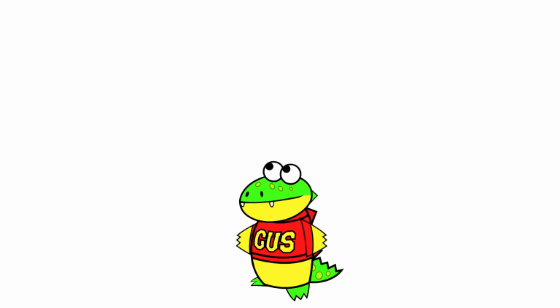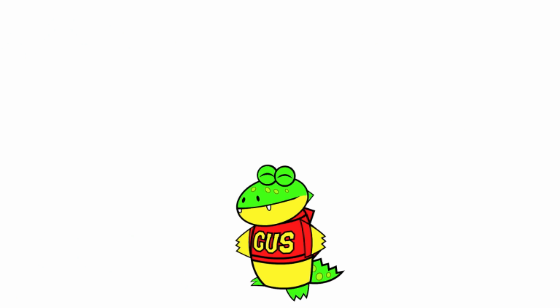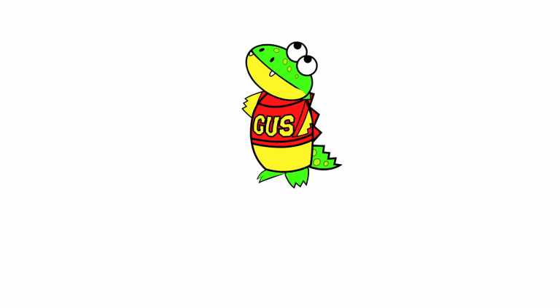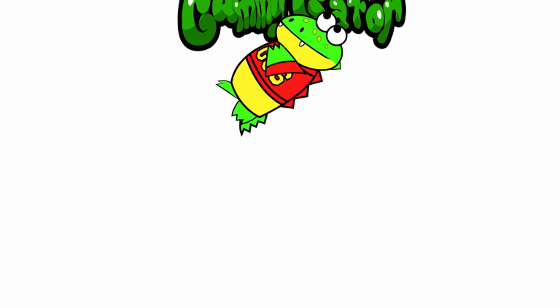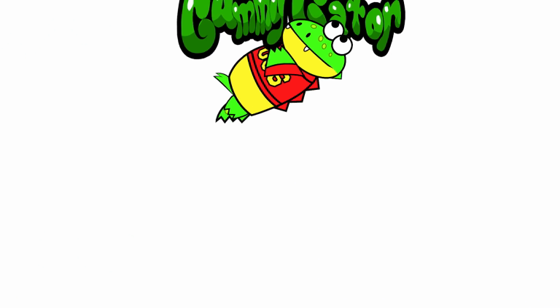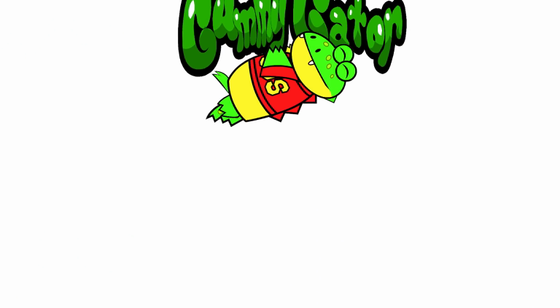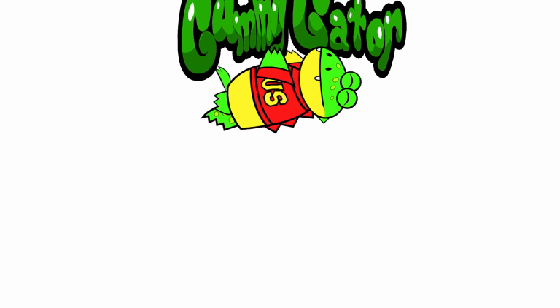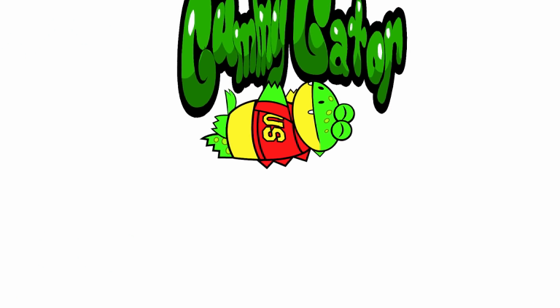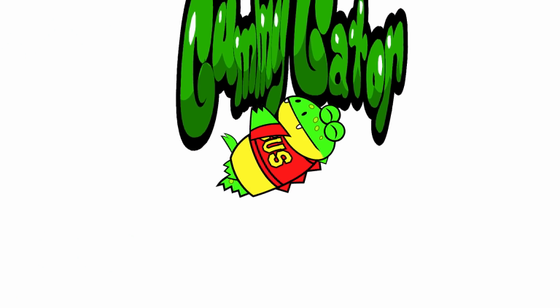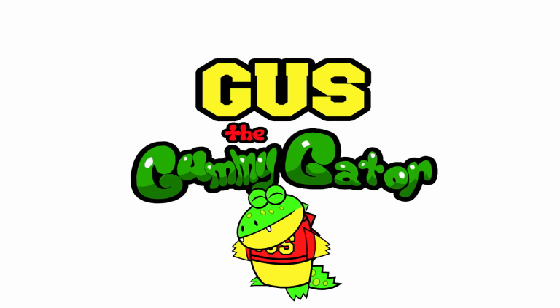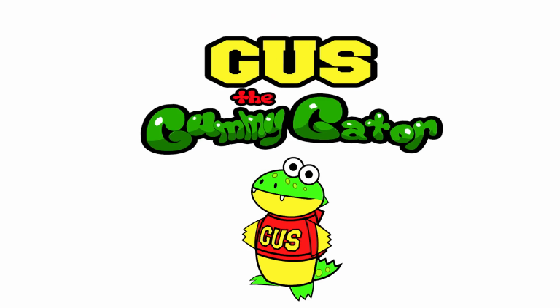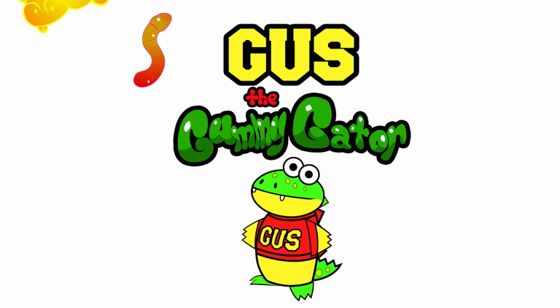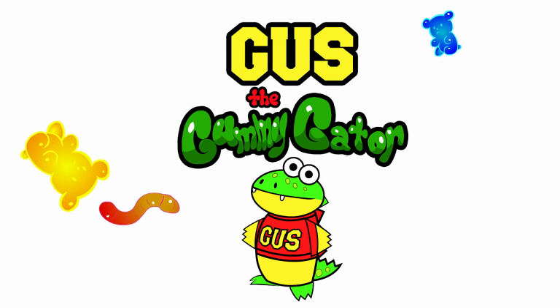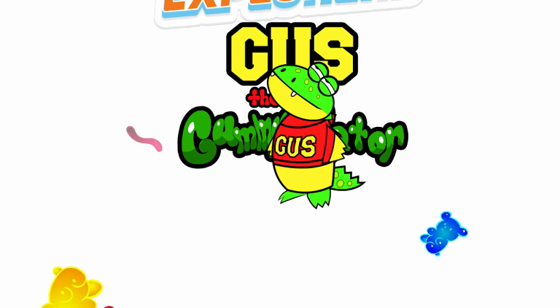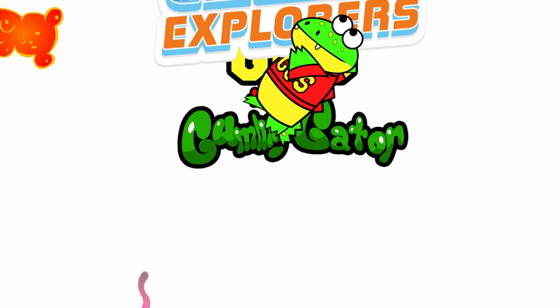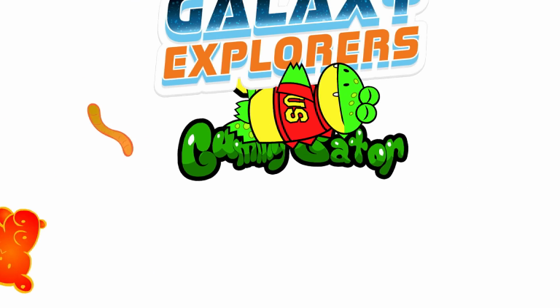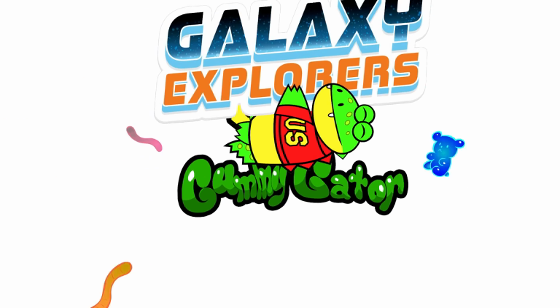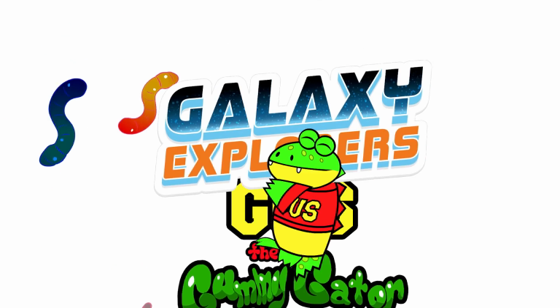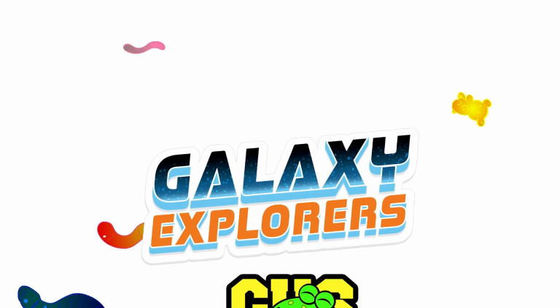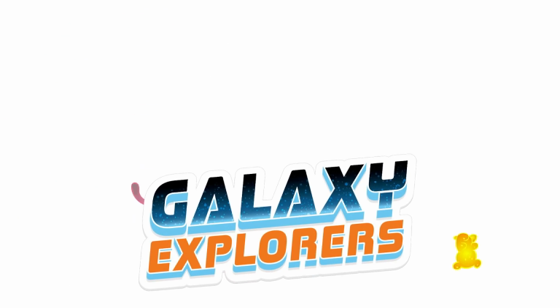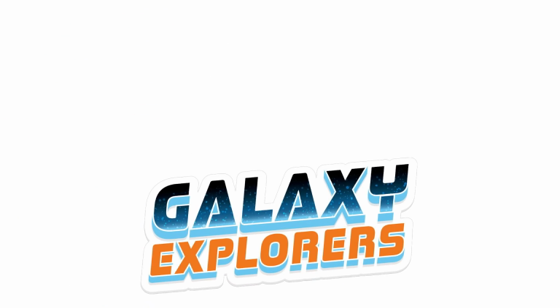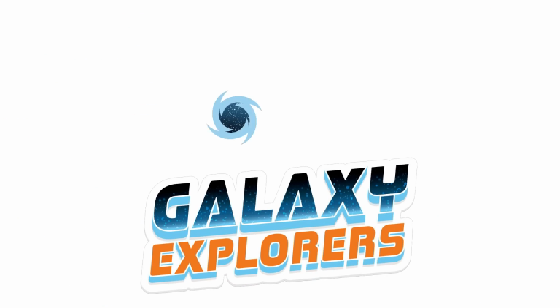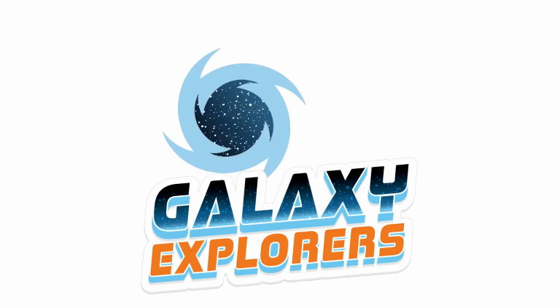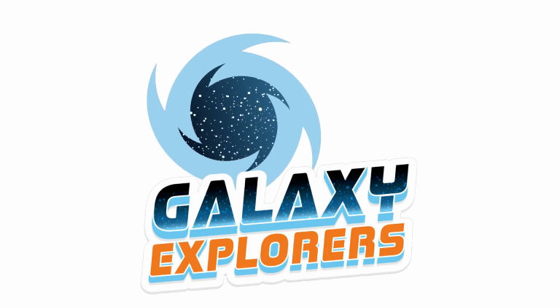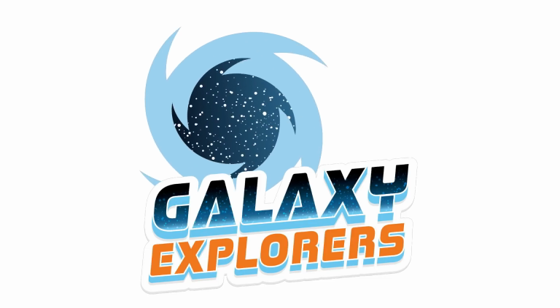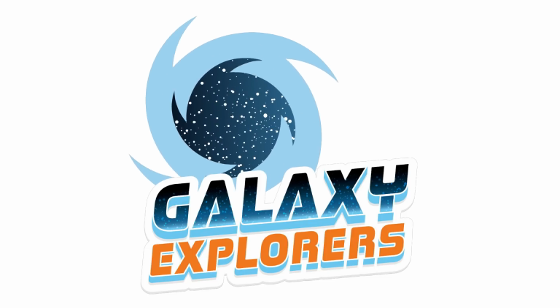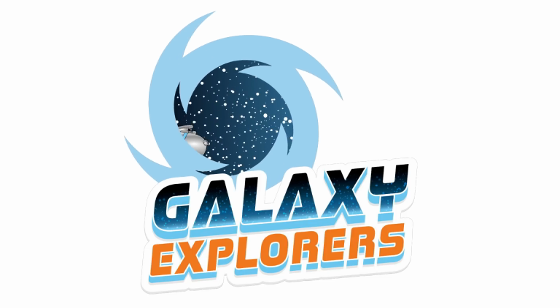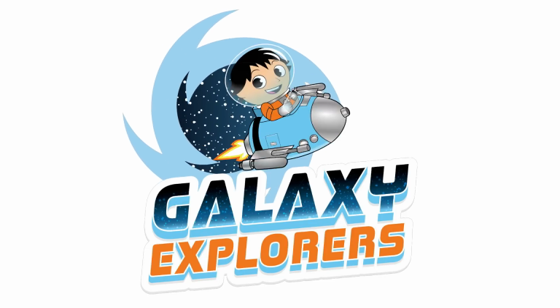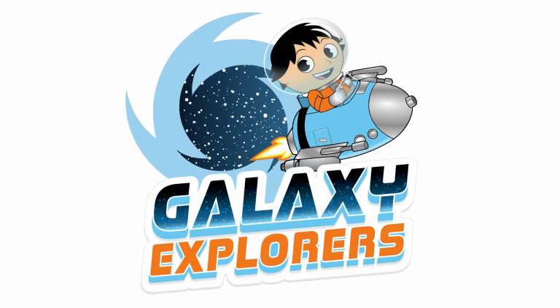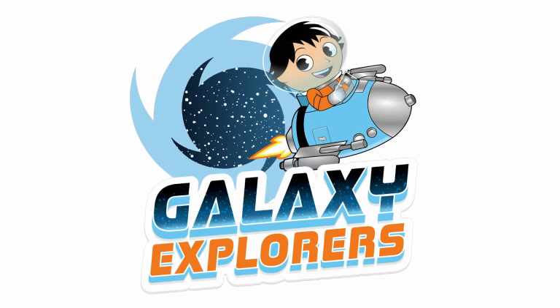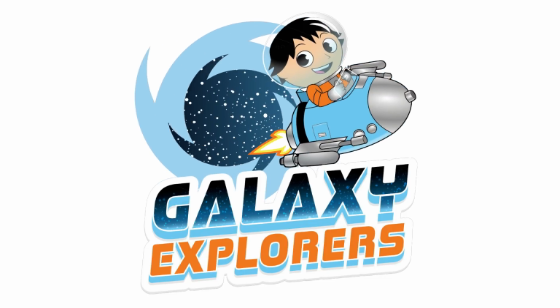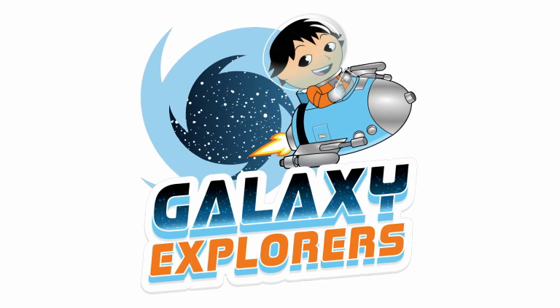I'm Gus the Gummy Gator! Today, we're Galaxy Explorers! Let's go!